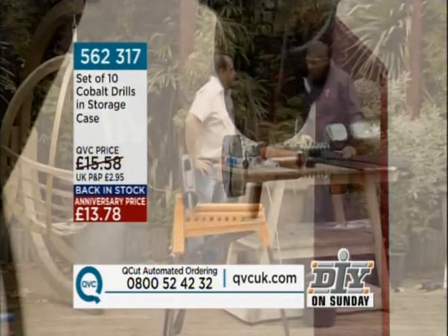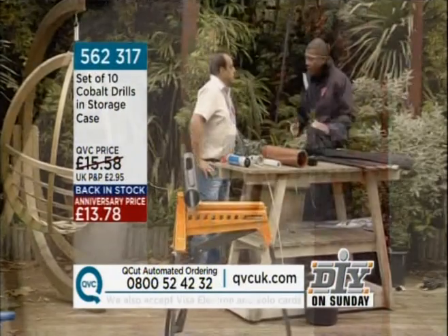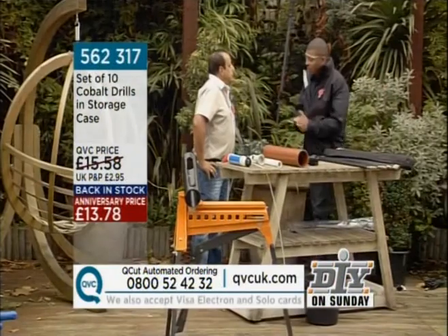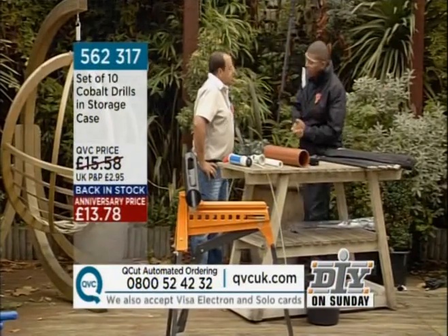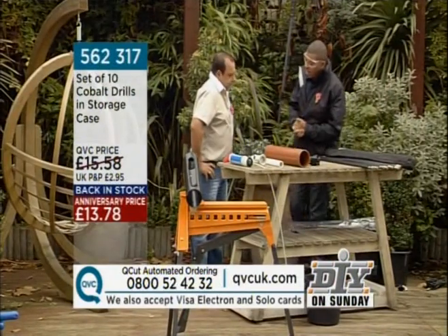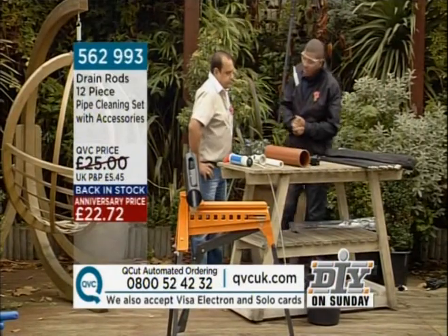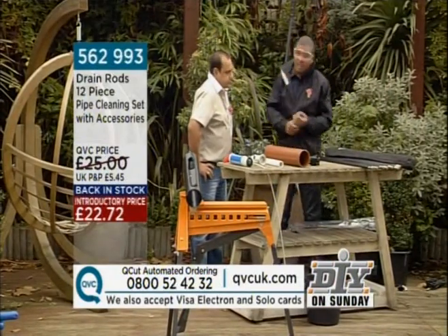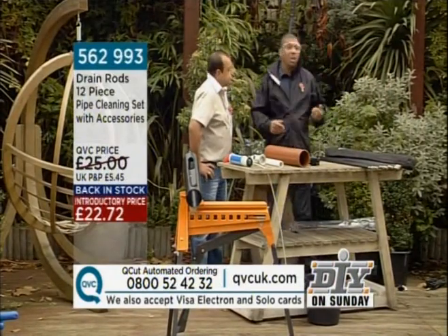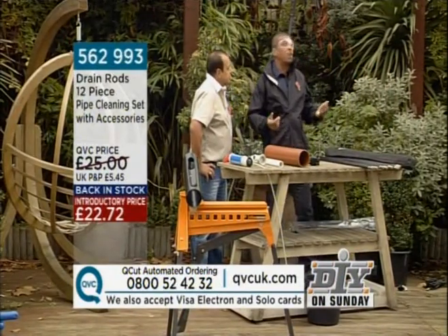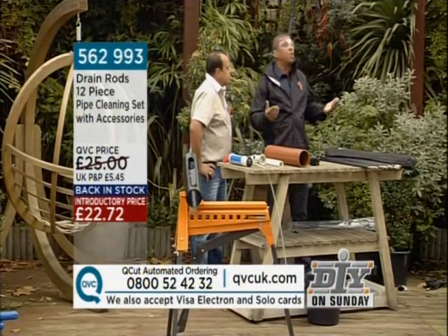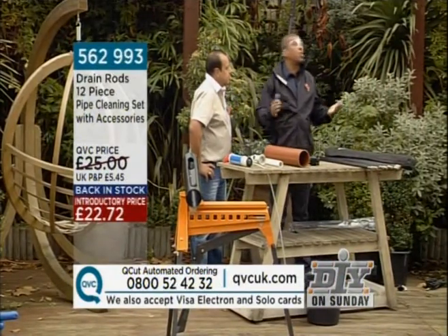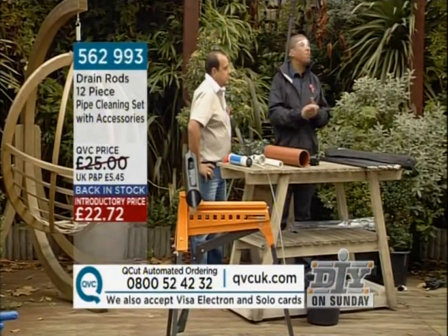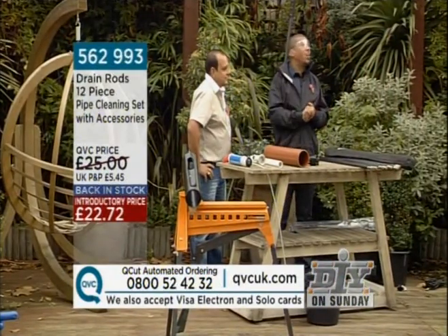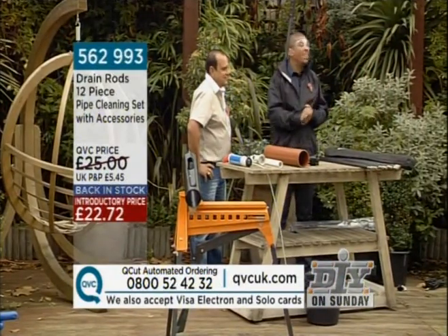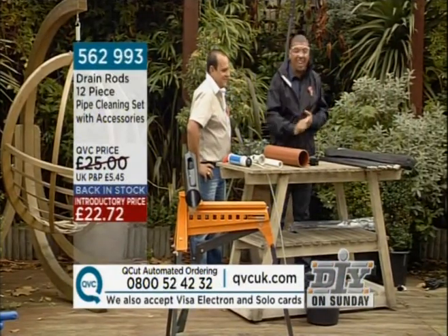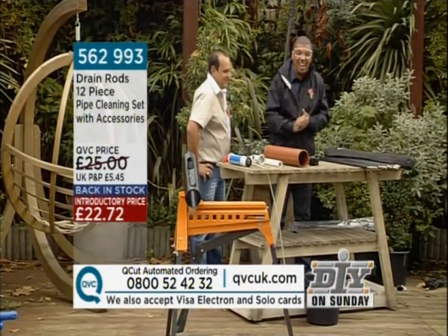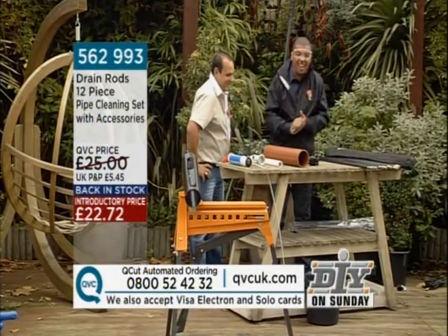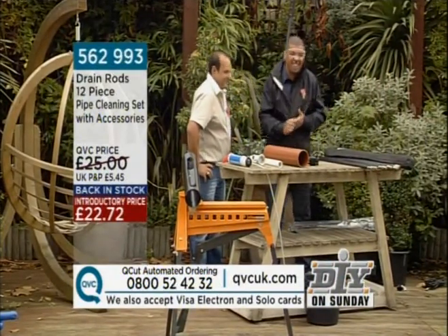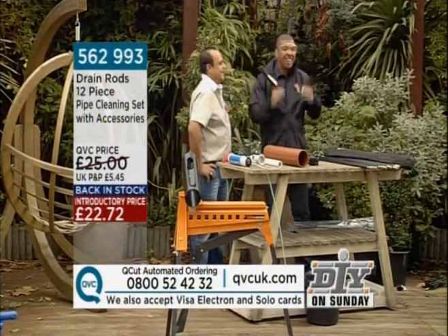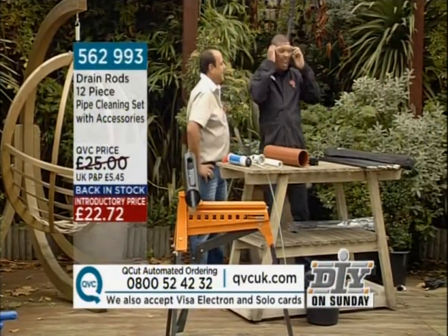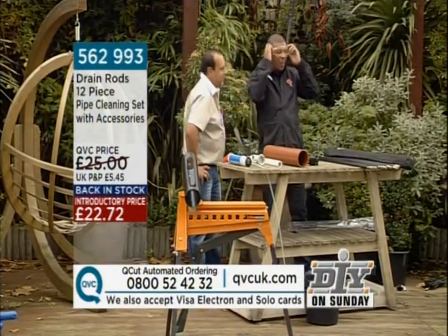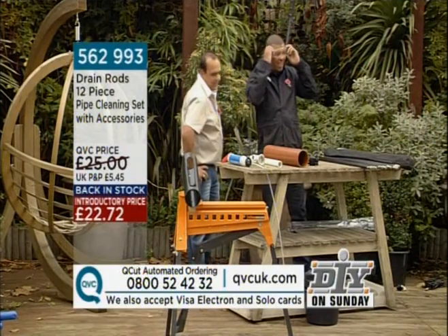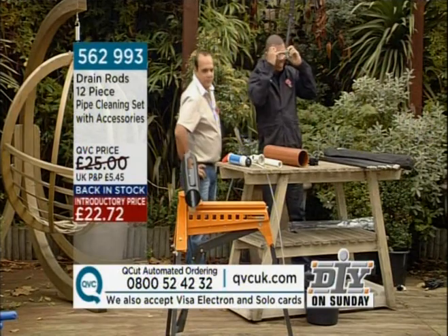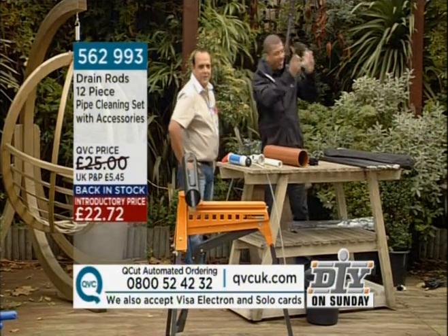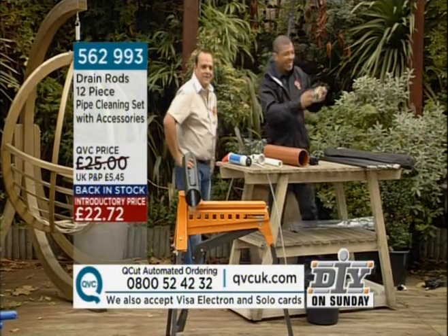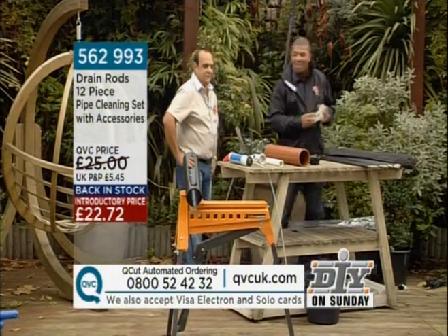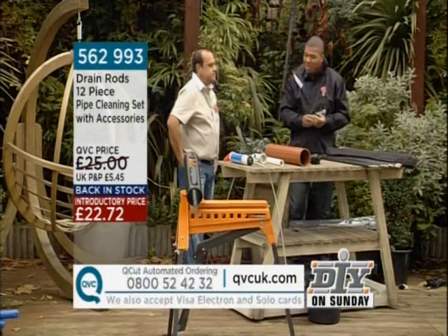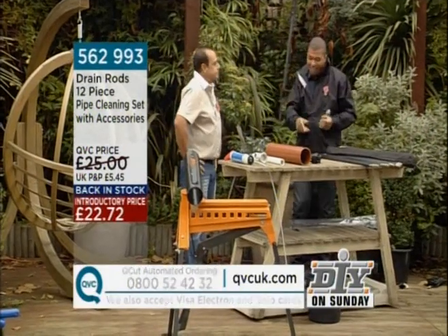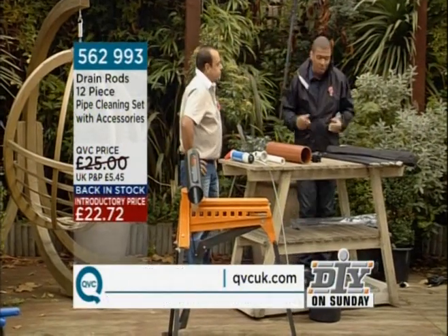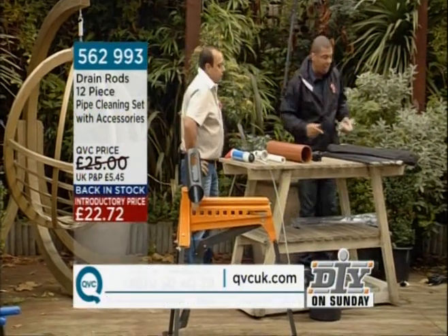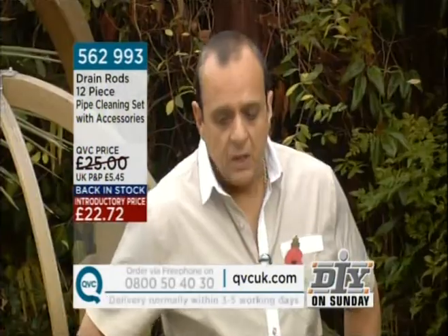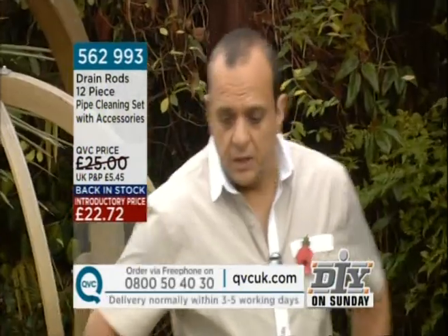Ben, we're staying outside — I'm delighted to say — on this beautiful spring morning. It's freezing! Ben, tell us about cleaning drains.